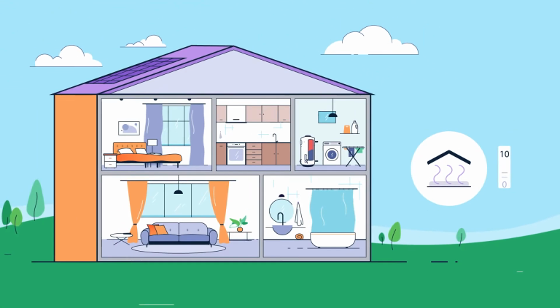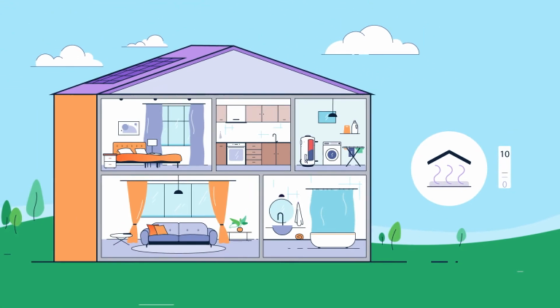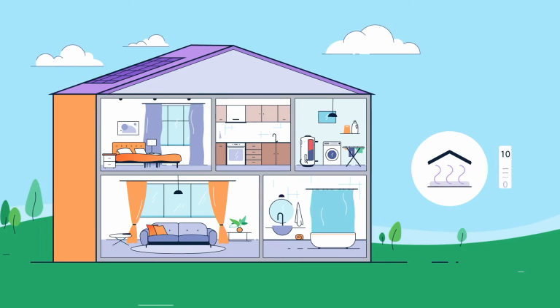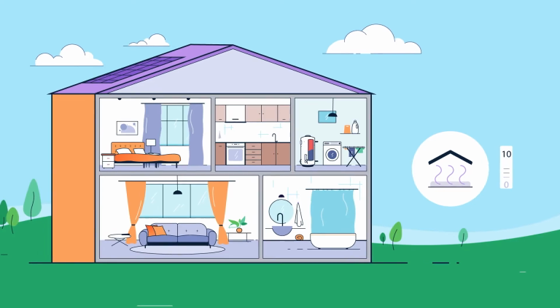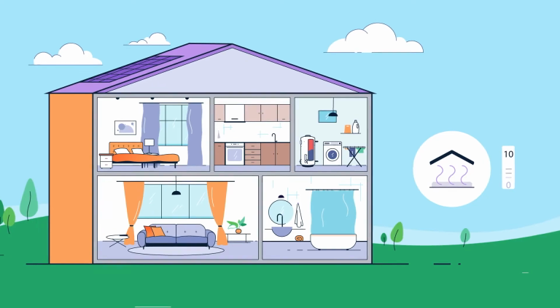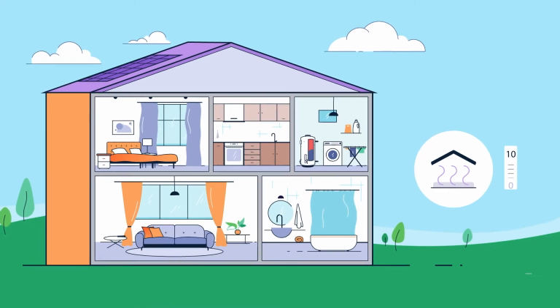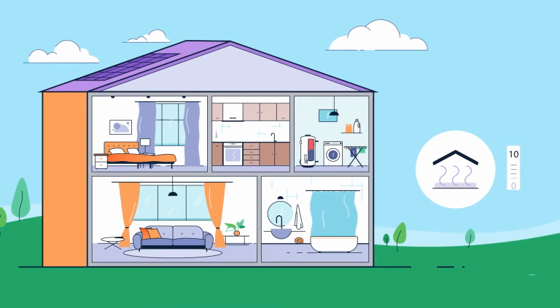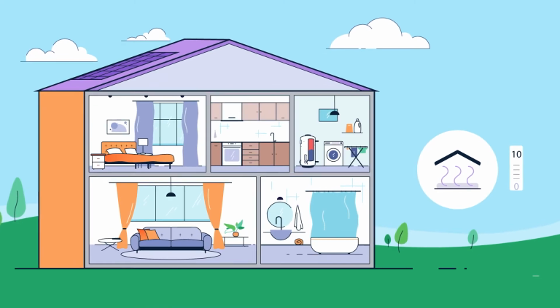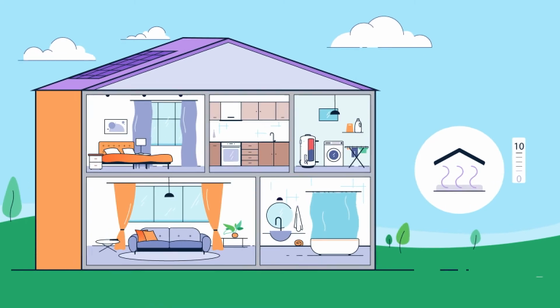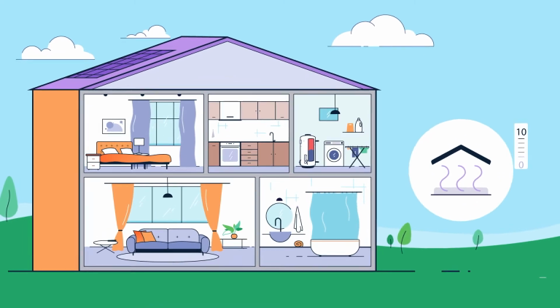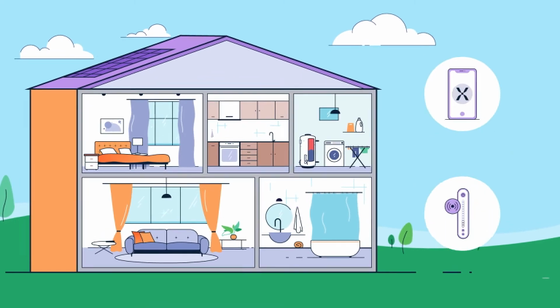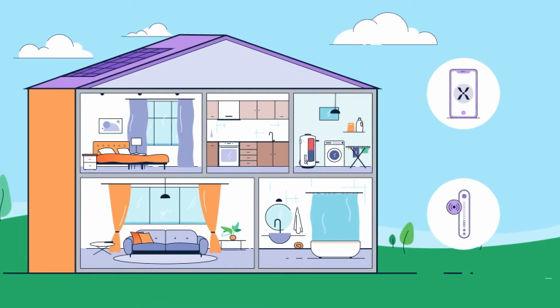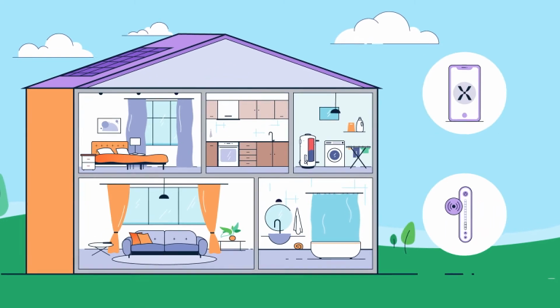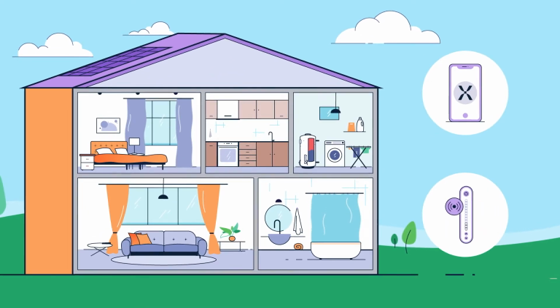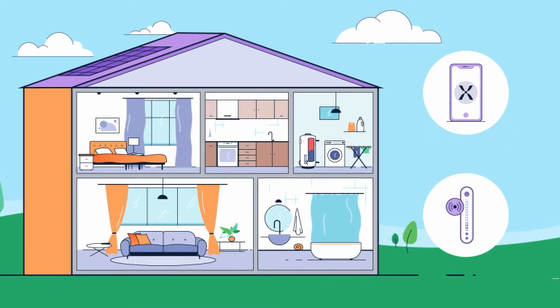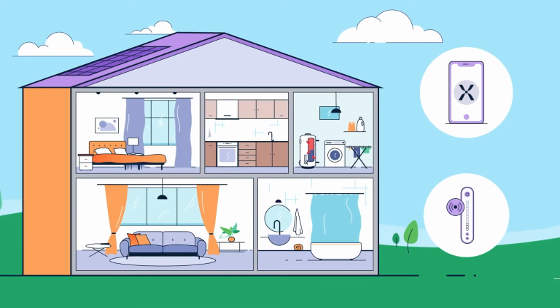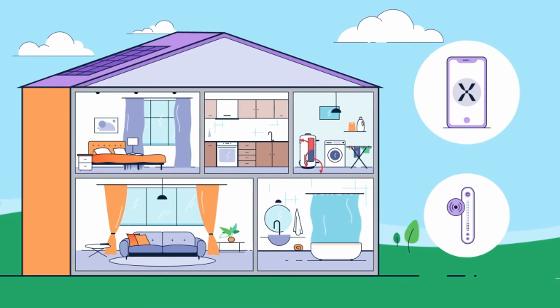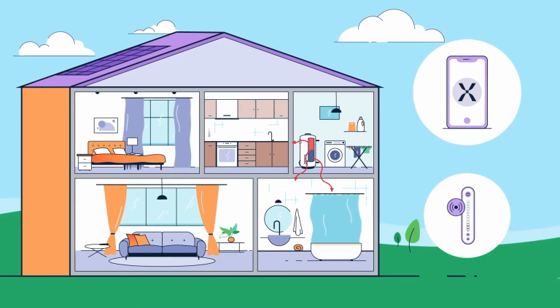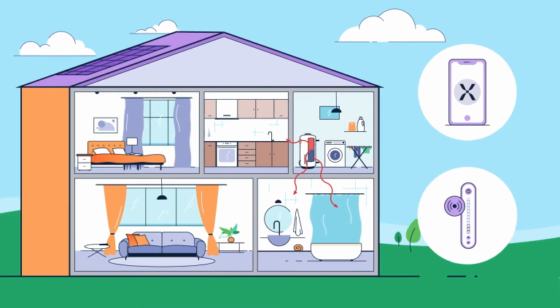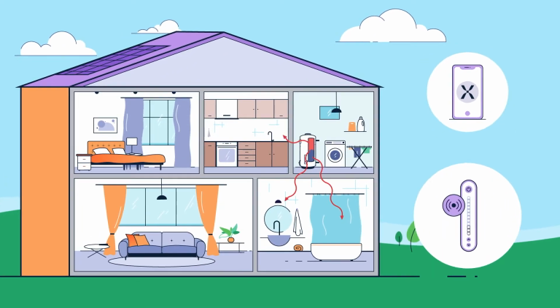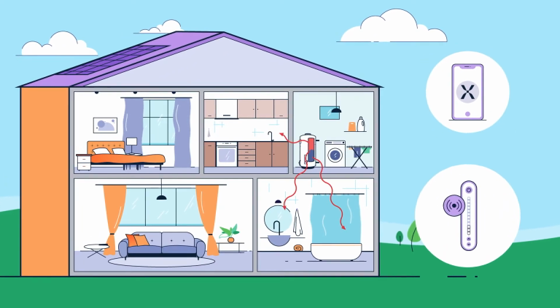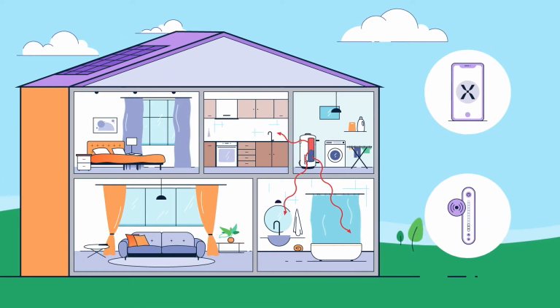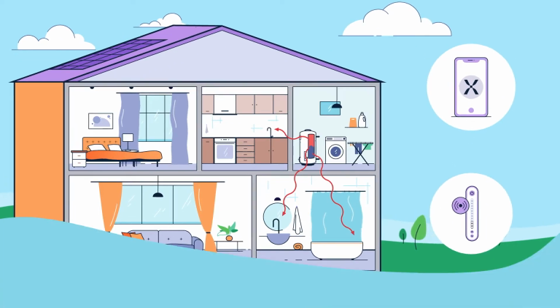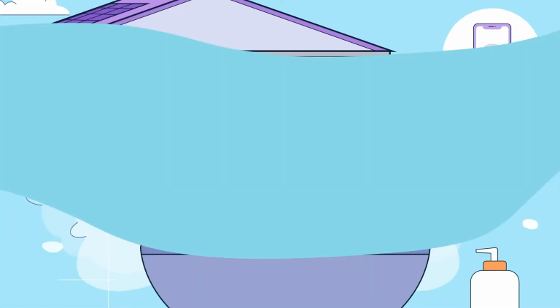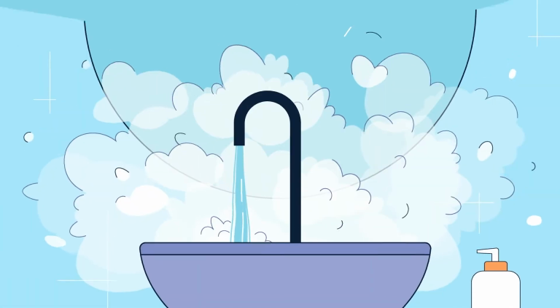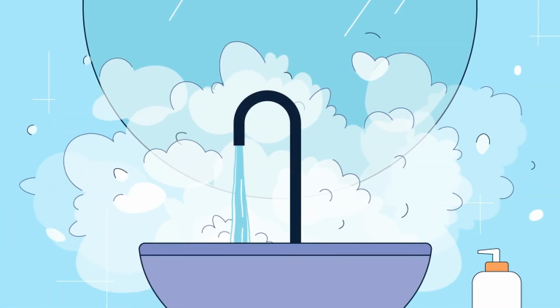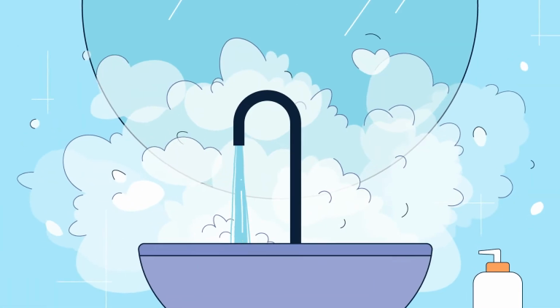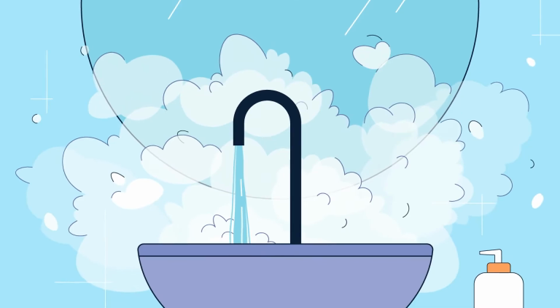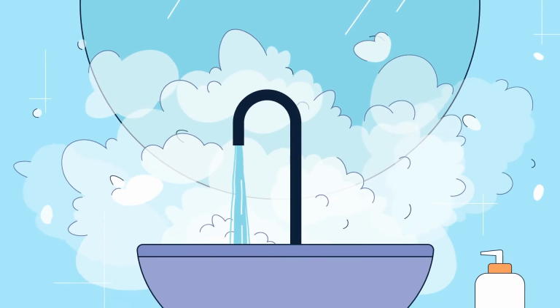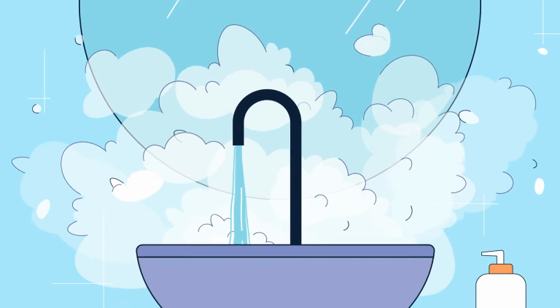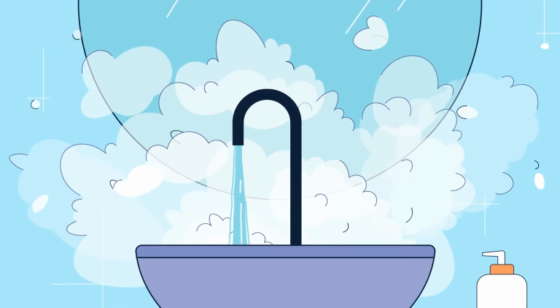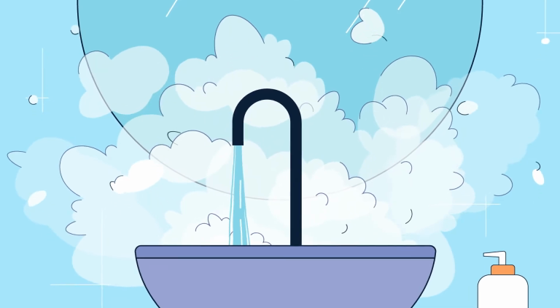Our smart technology gives the home complete control with the app or gauge, so the home will never run out of hot water.